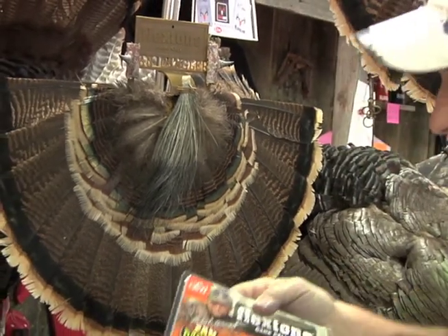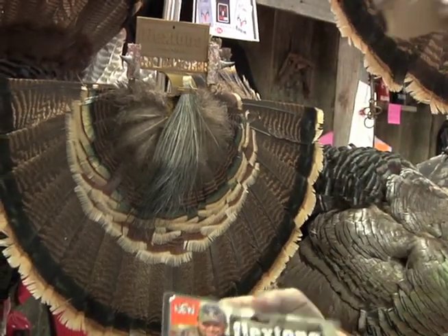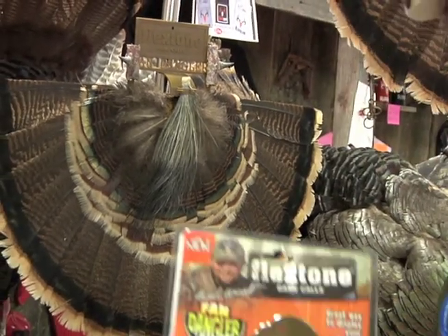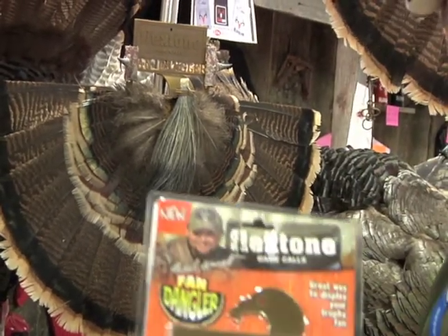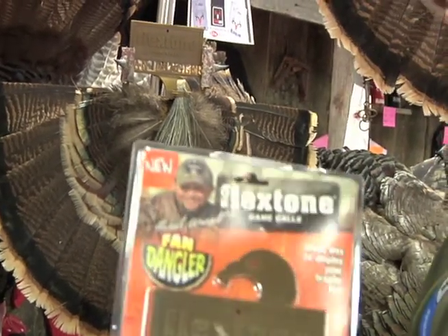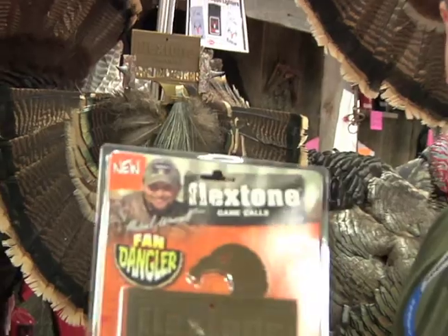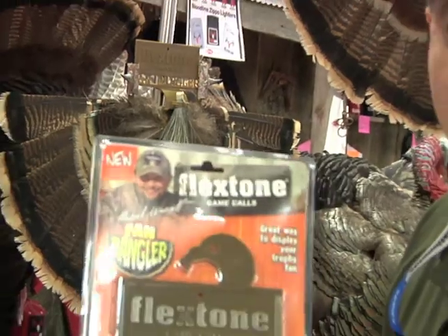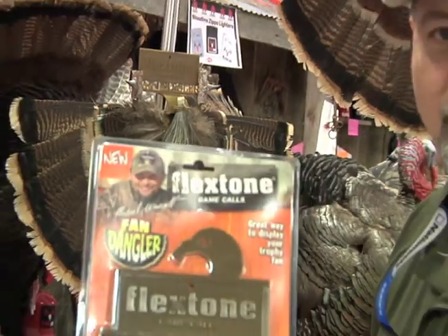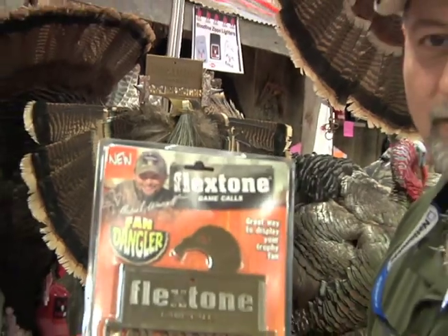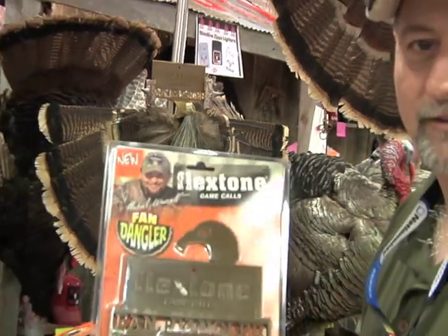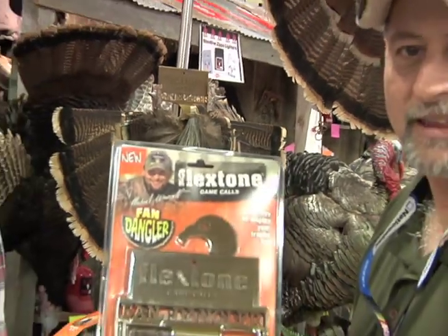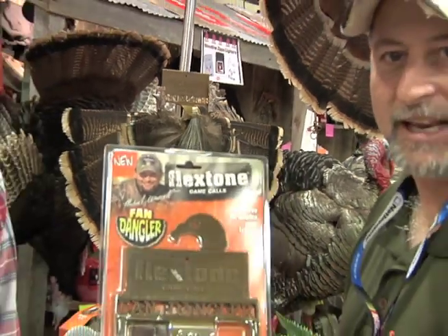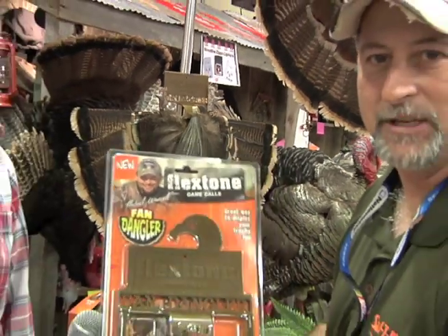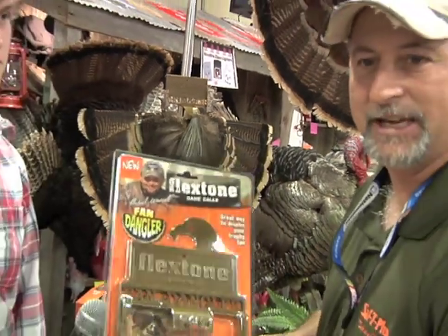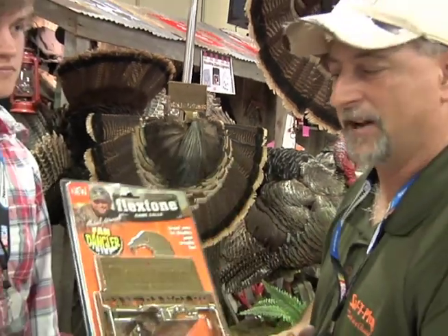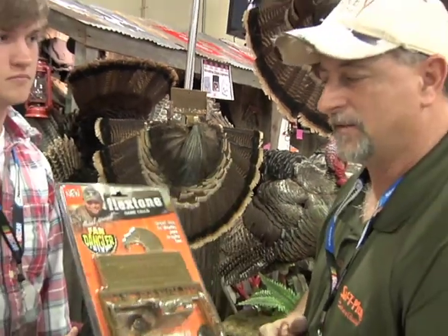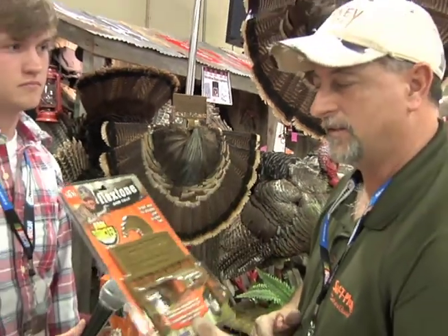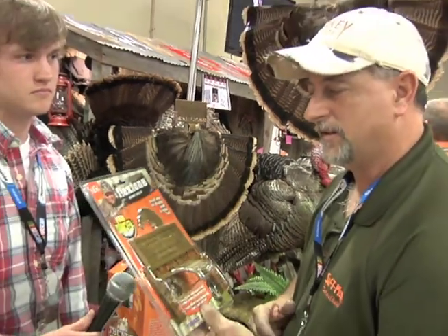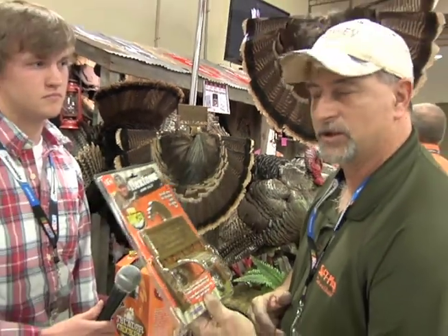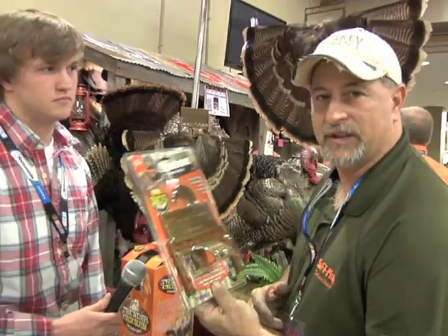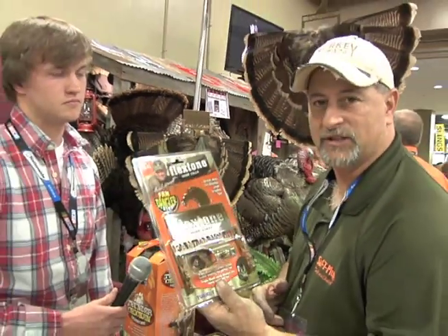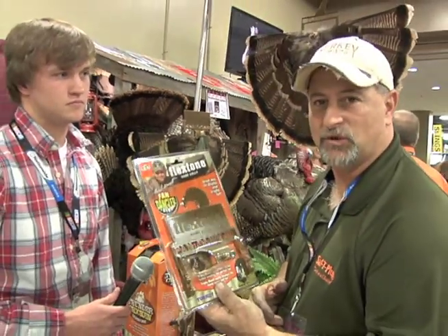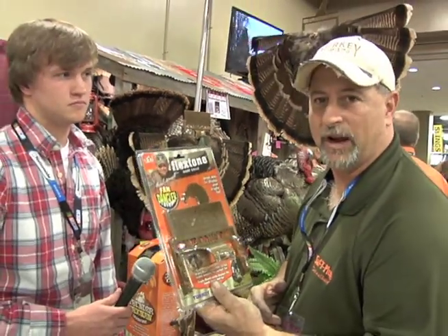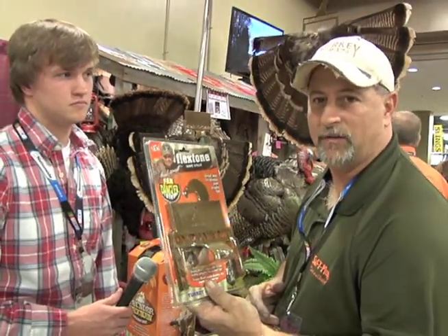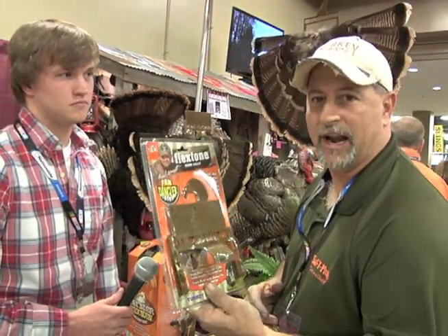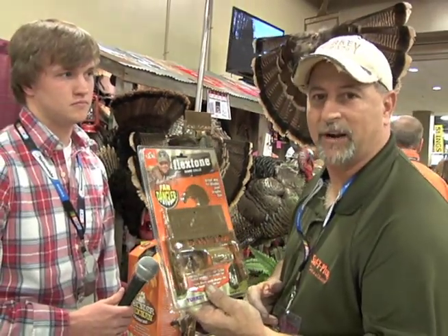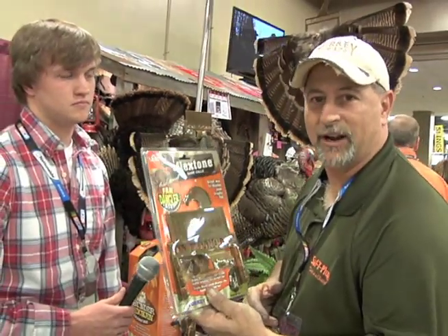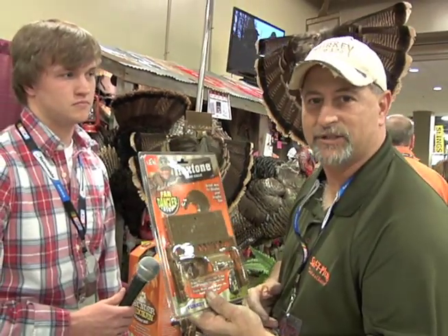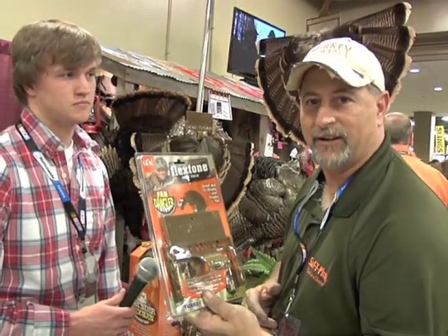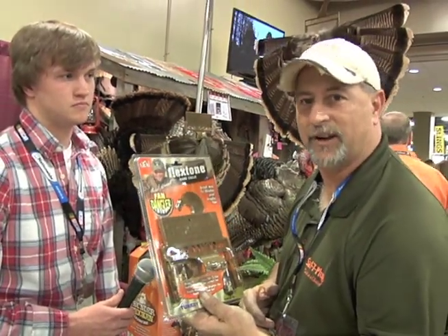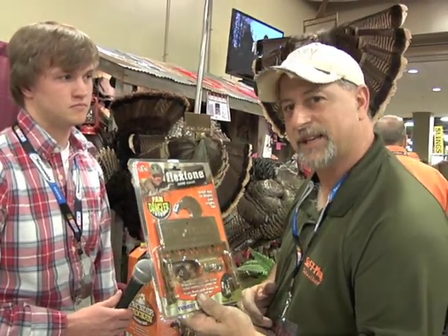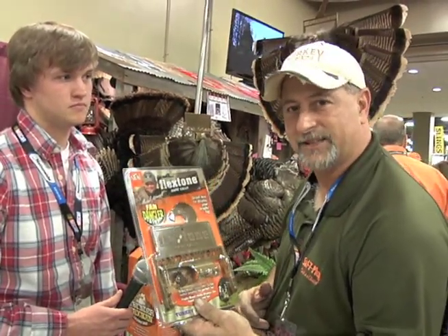Look for the new Fandangler at the NWTF 2012 at Opryland Hotel. Come see us.